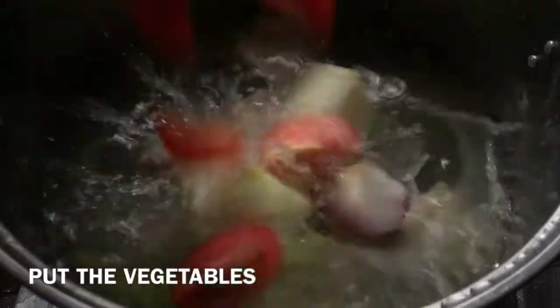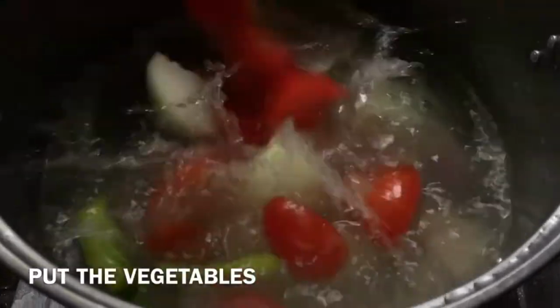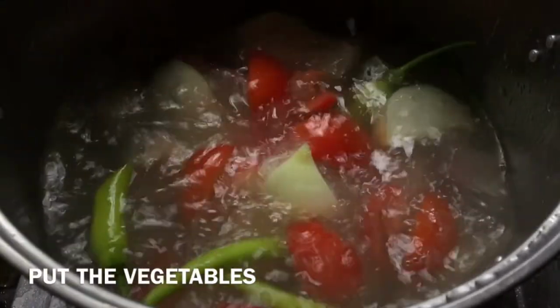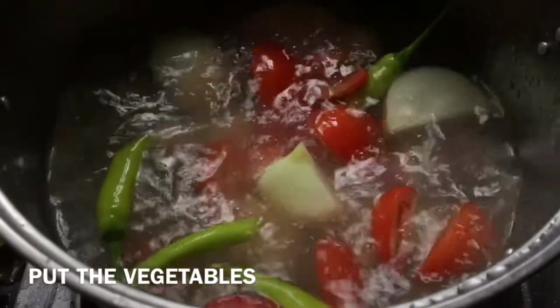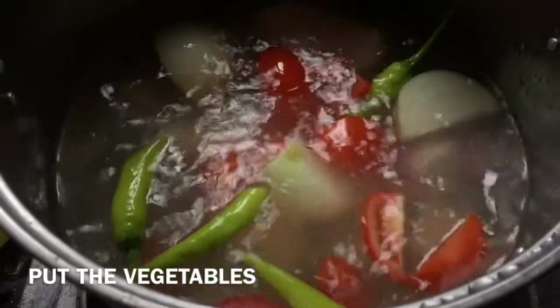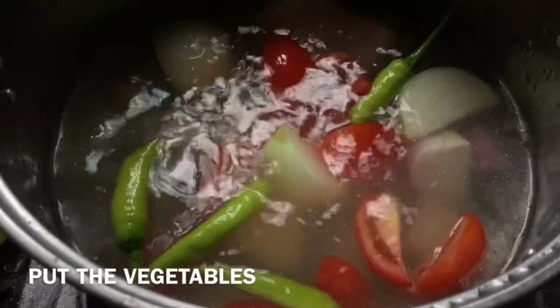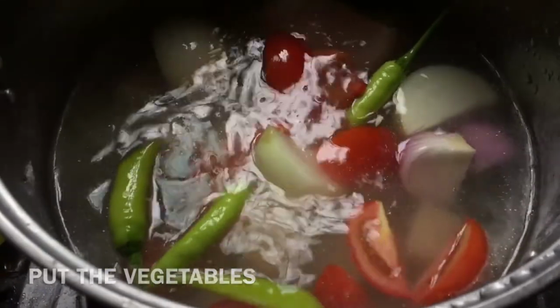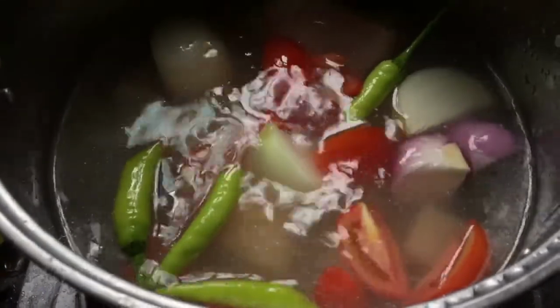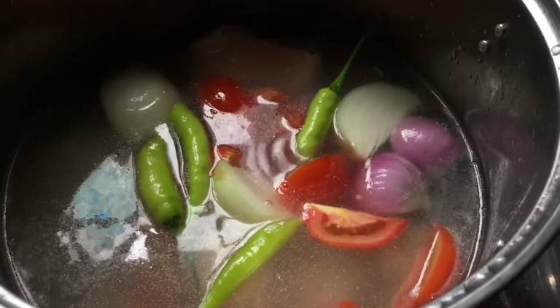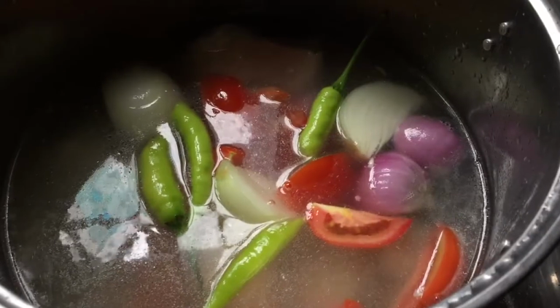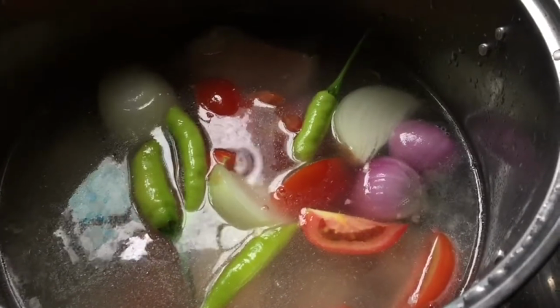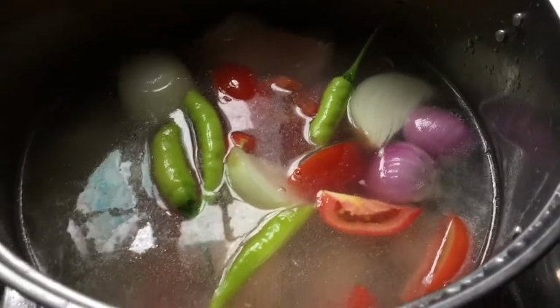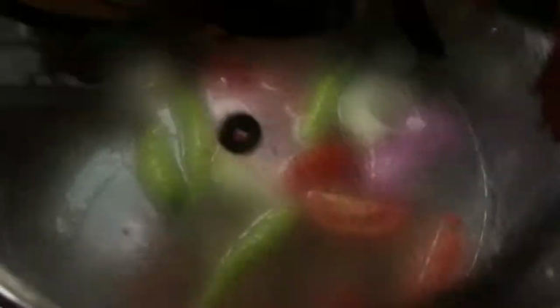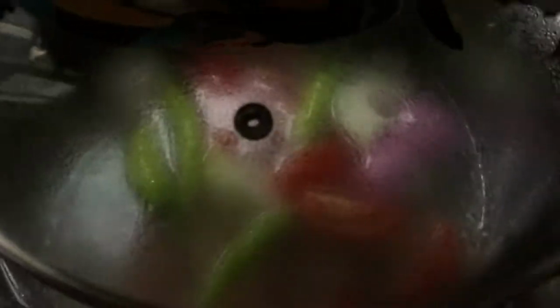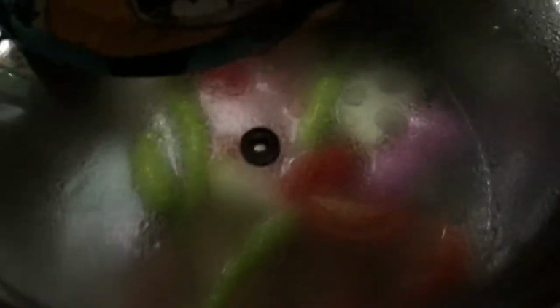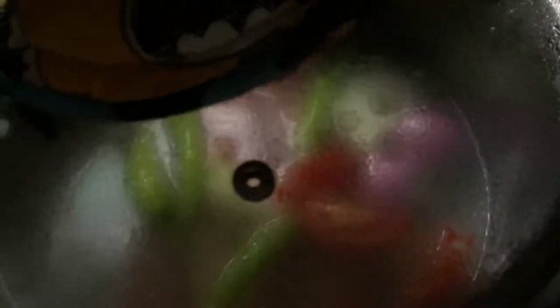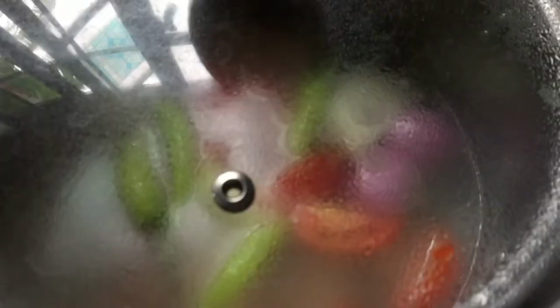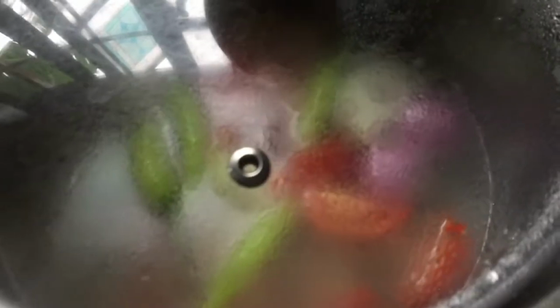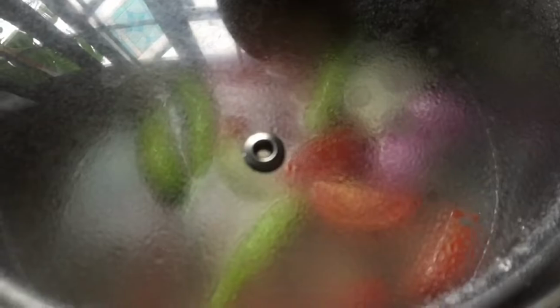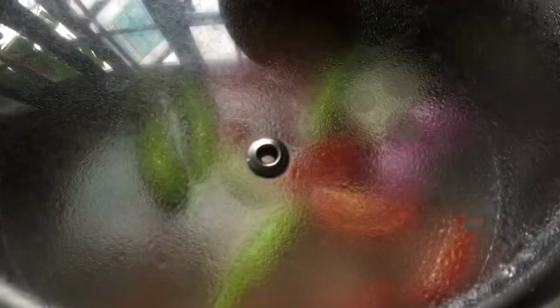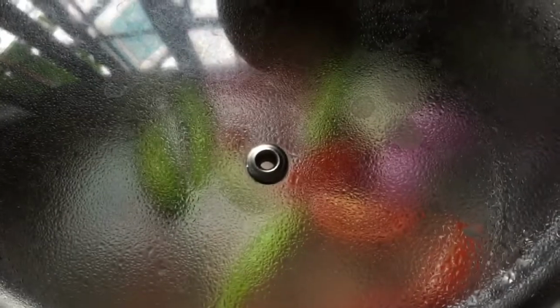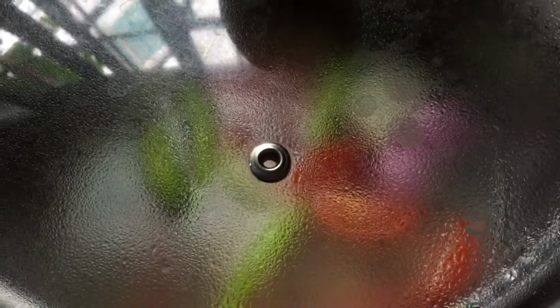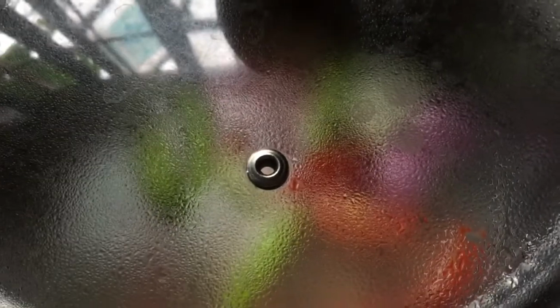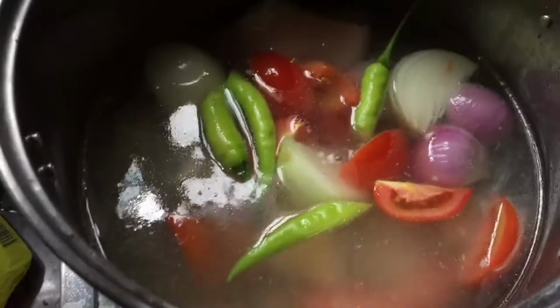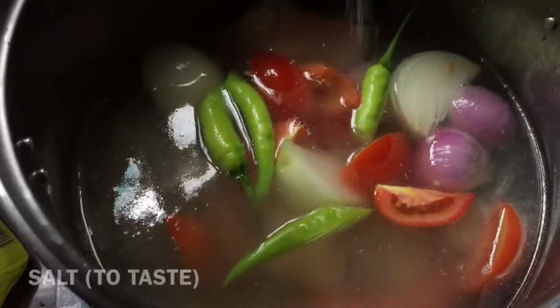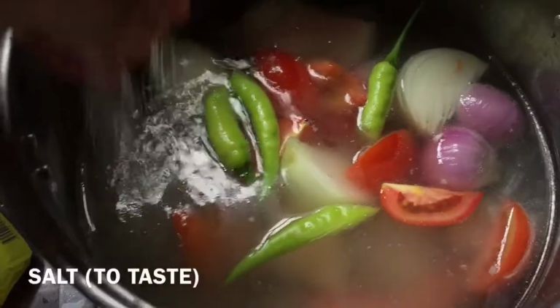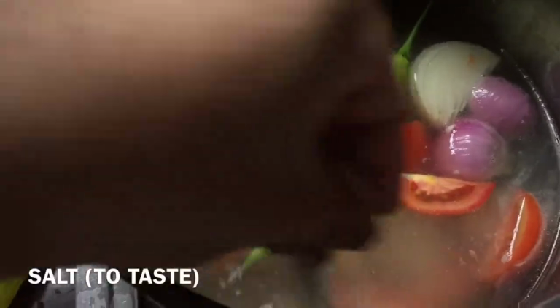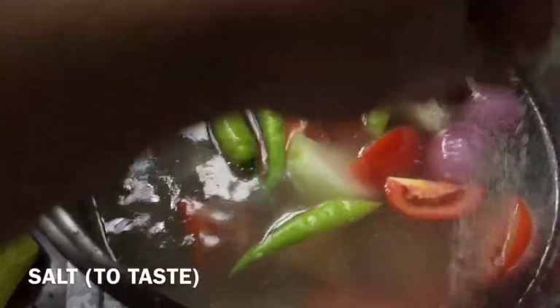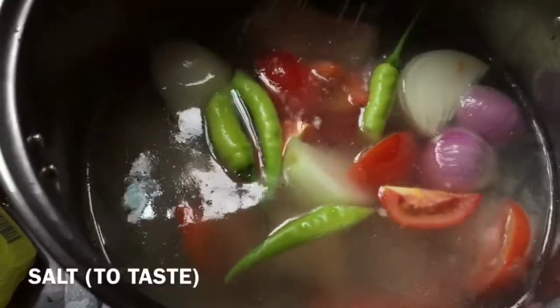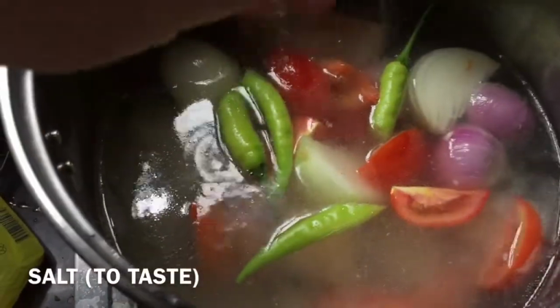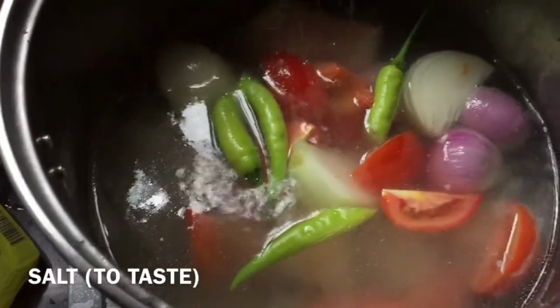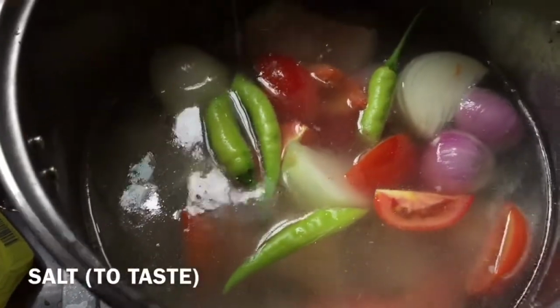Turn the heat back on, put the vegetables you've quartered, and cover them up. And don't forget to season it with salt according to your taste.